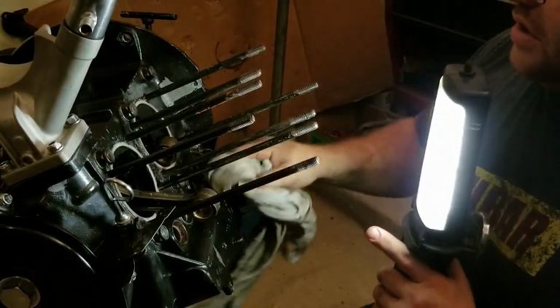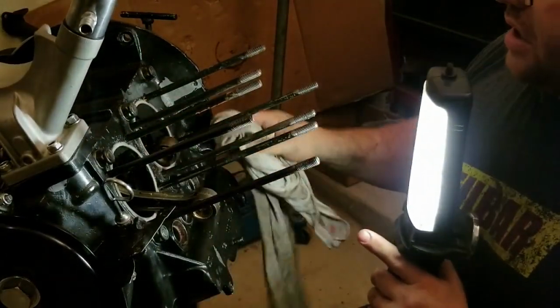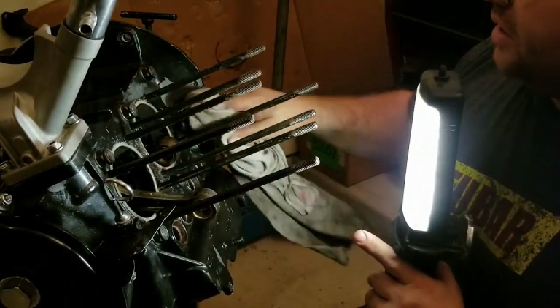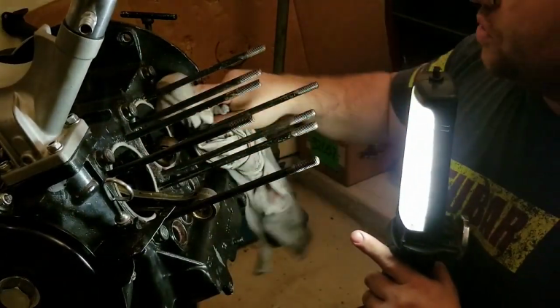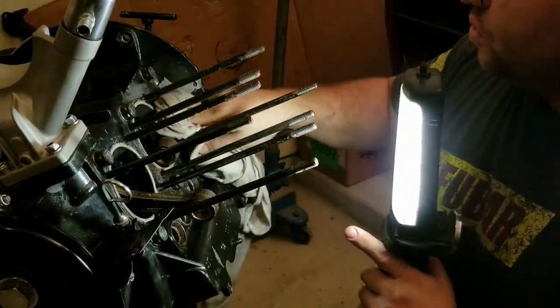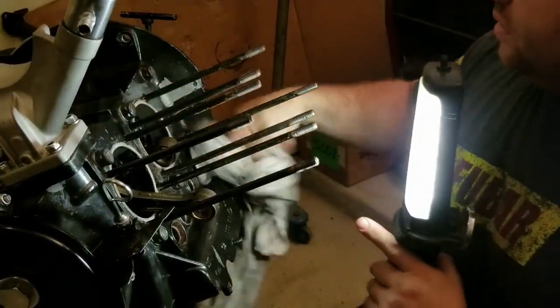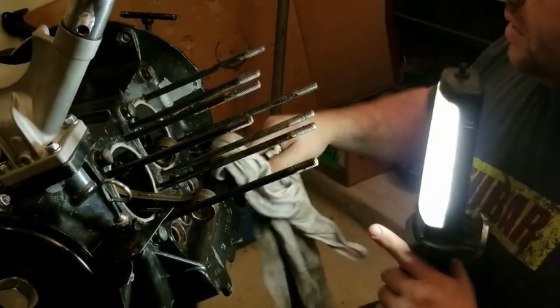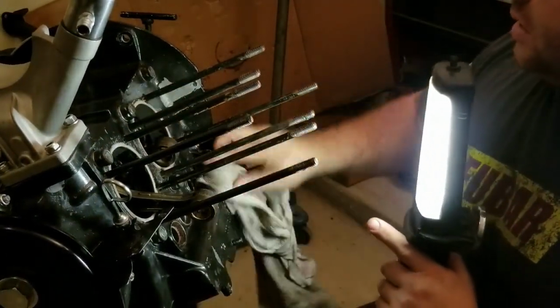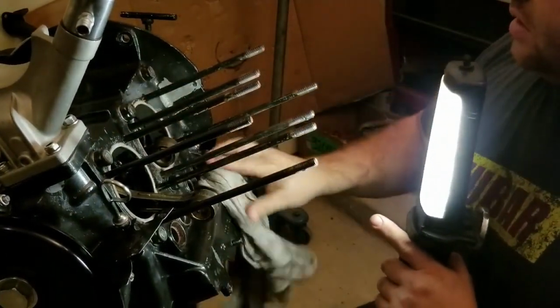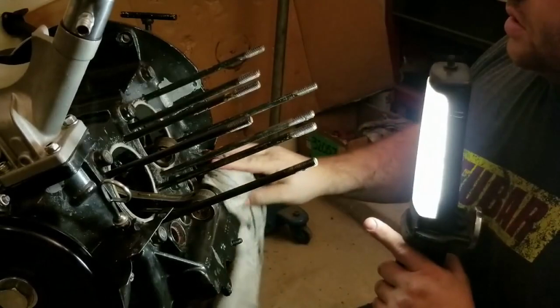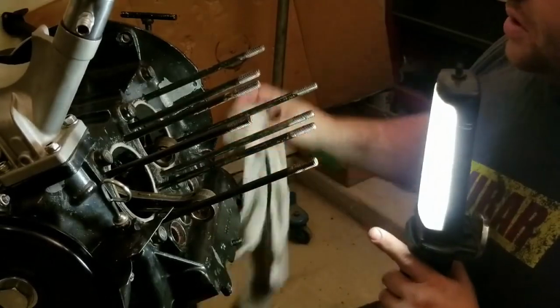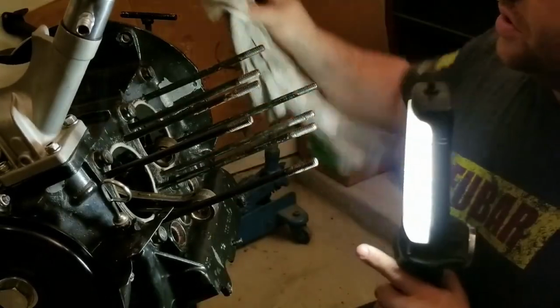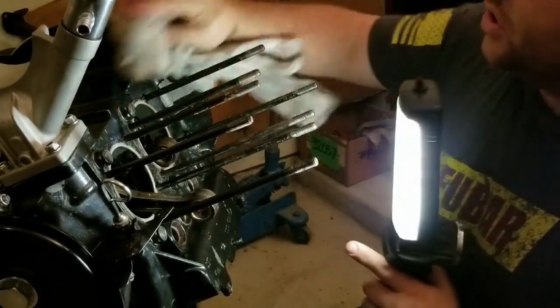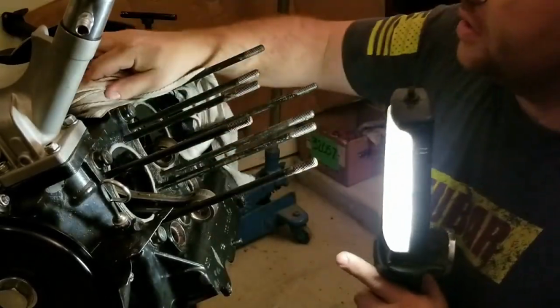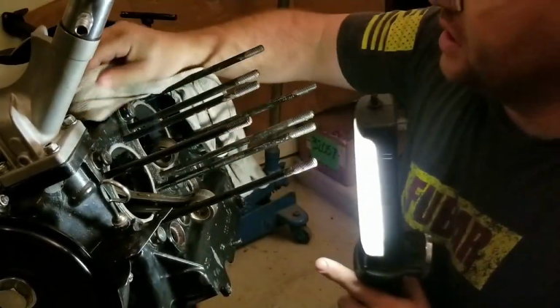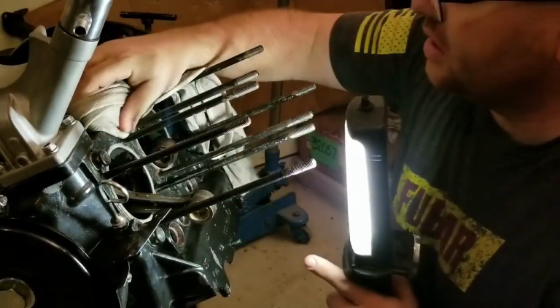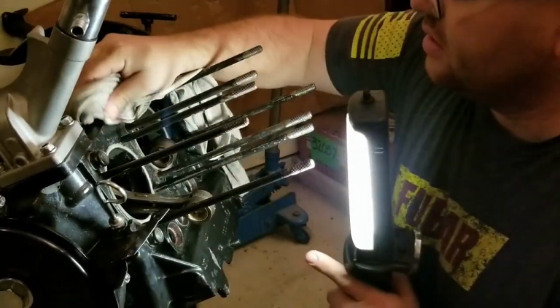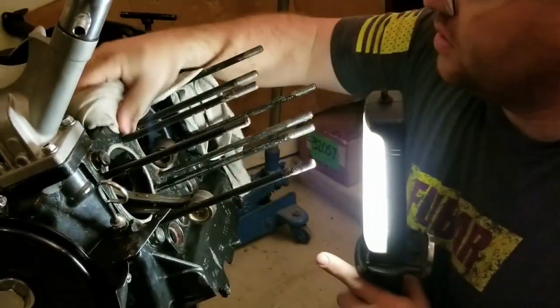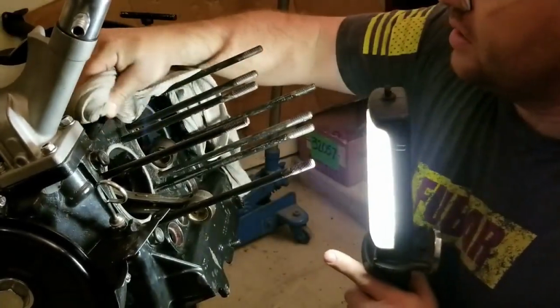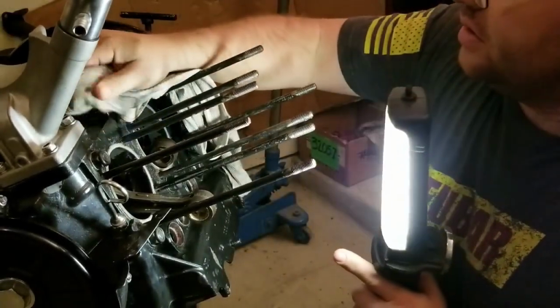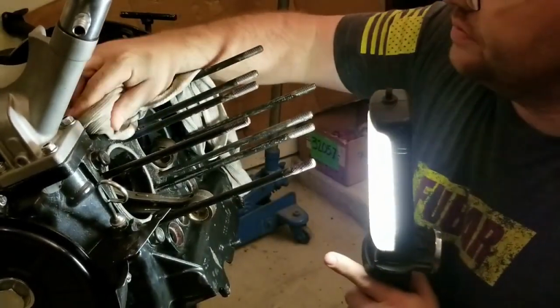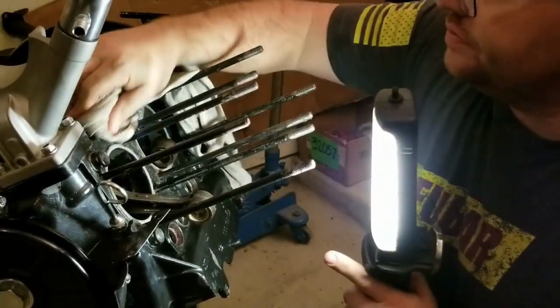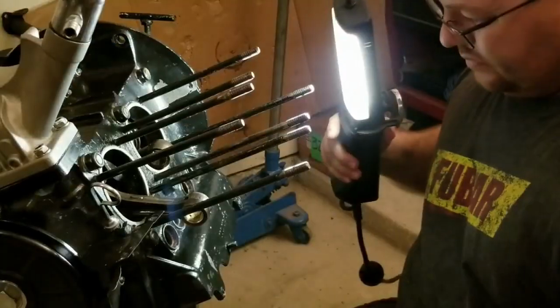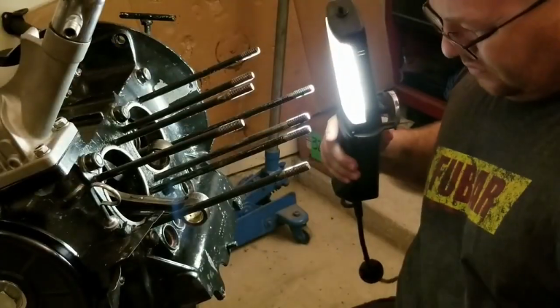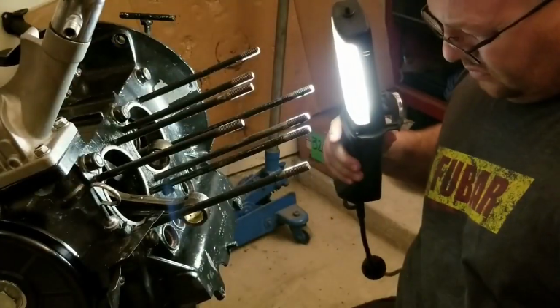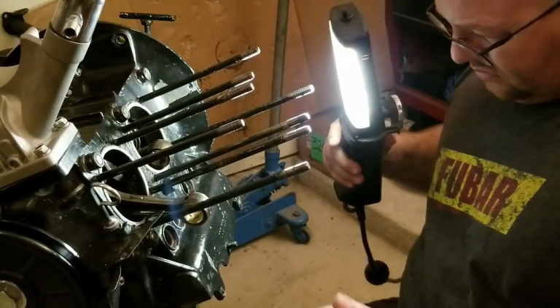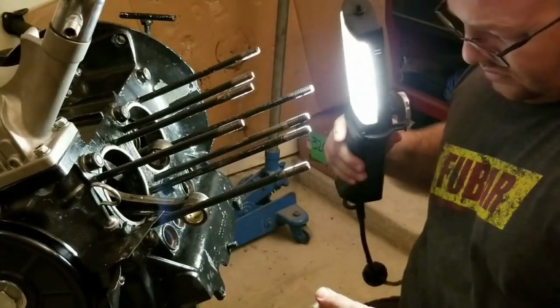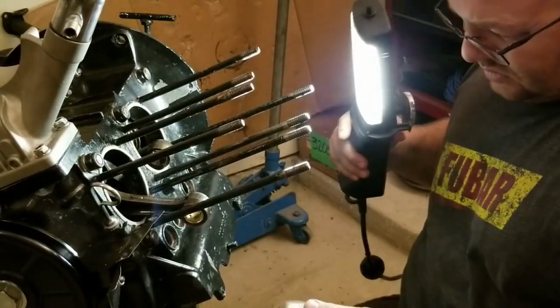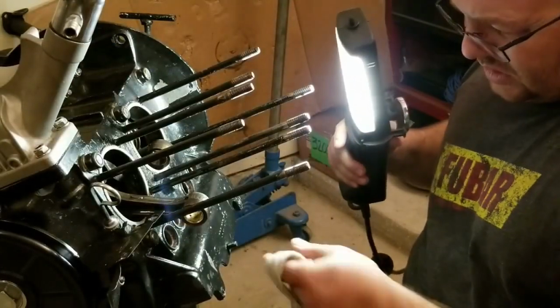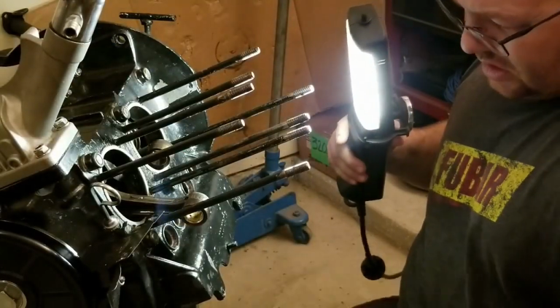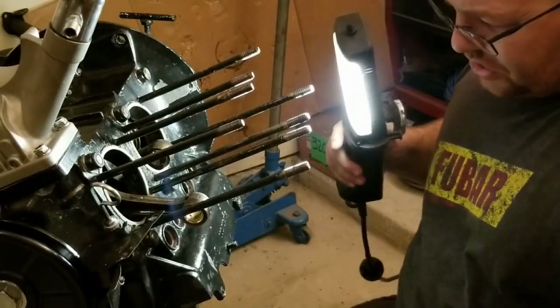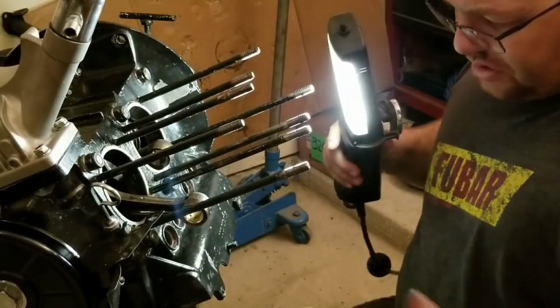I need to get a deck height tool to be able to check the deck height correctly. It looks good — it really does.